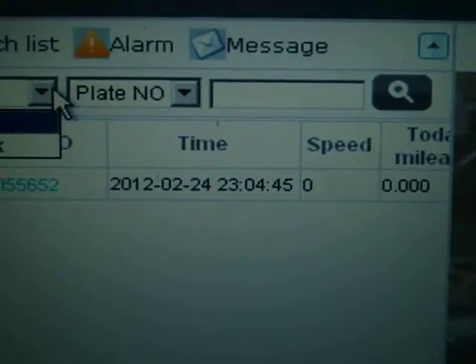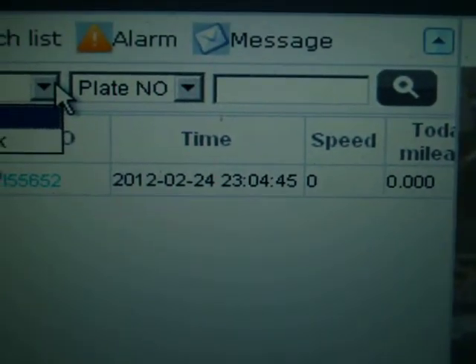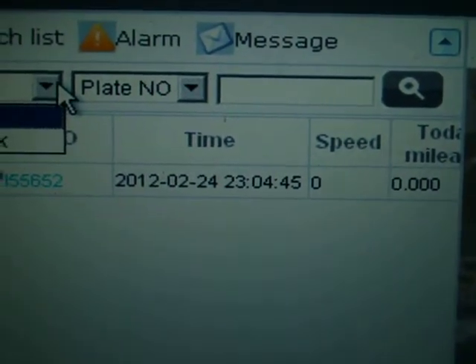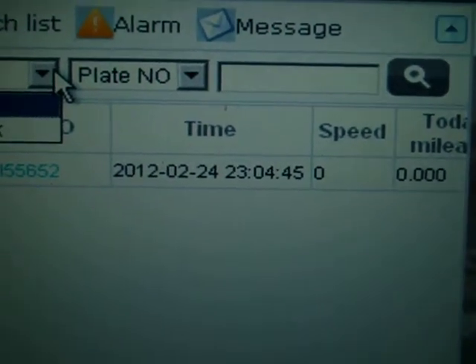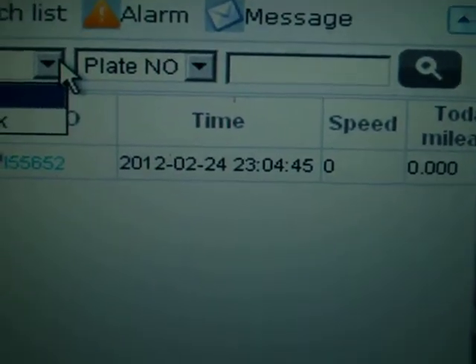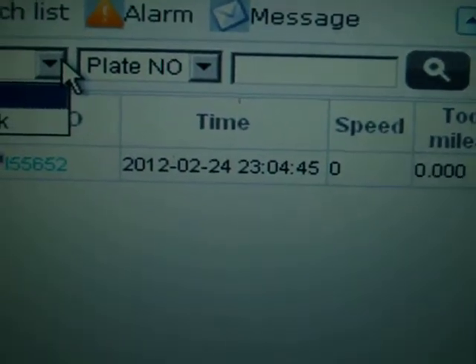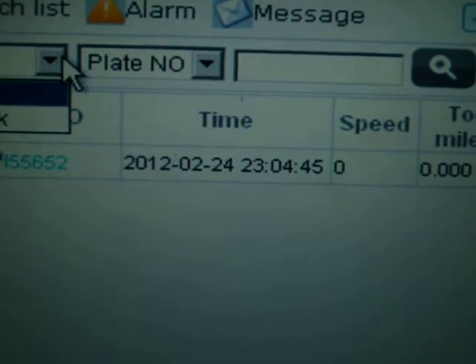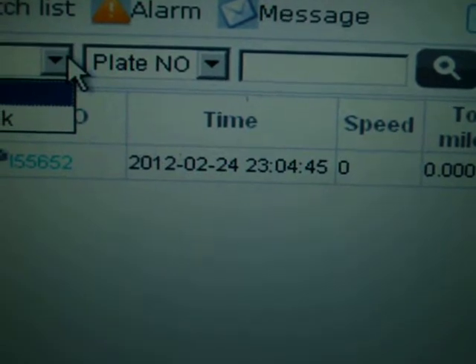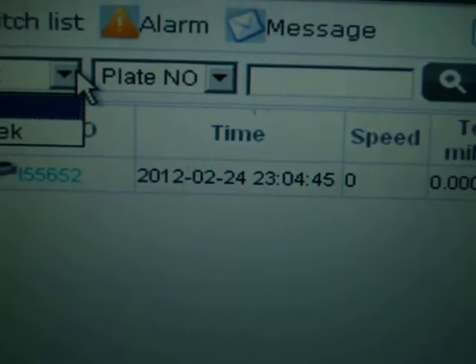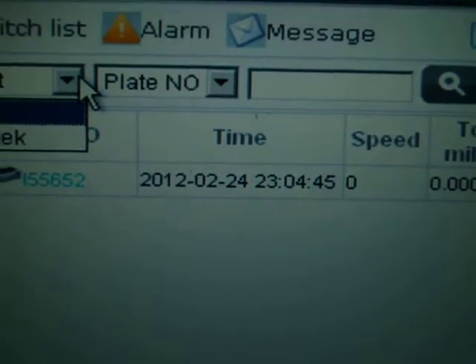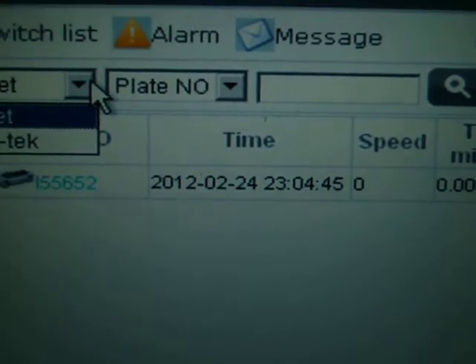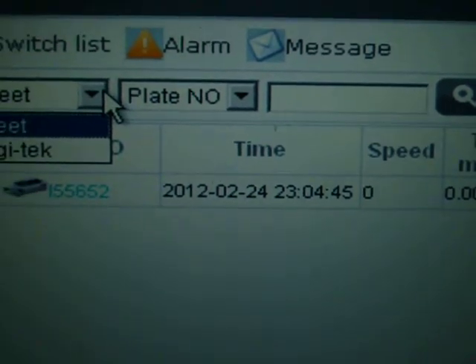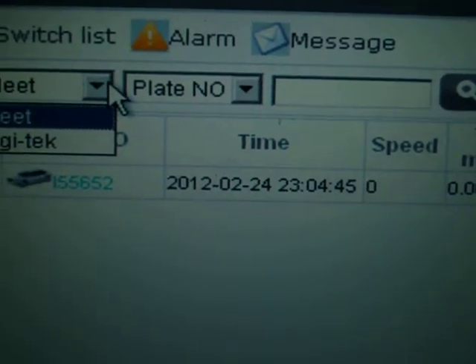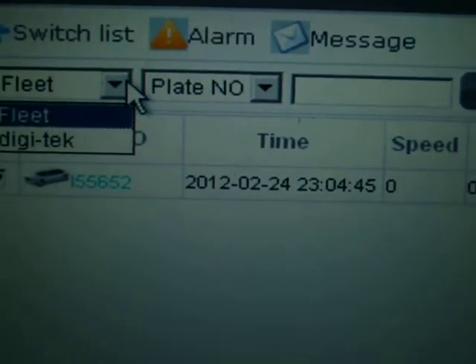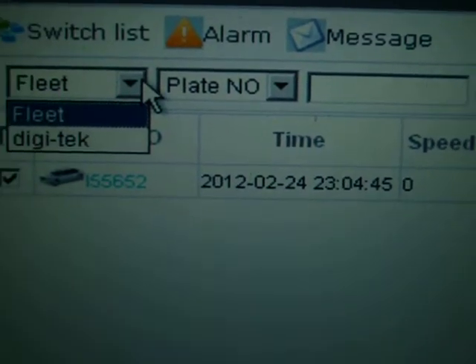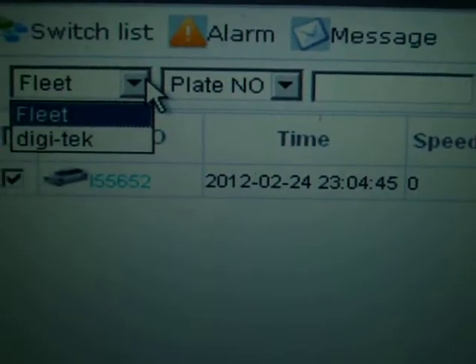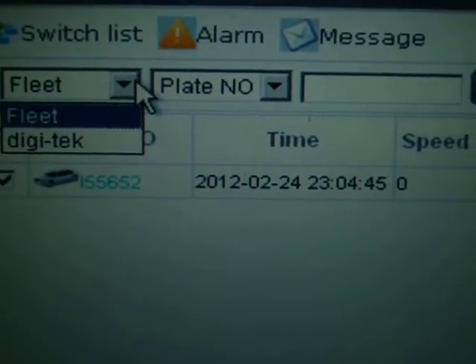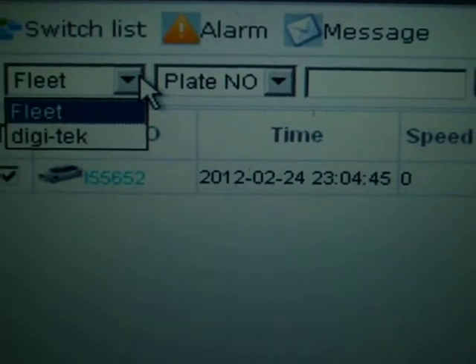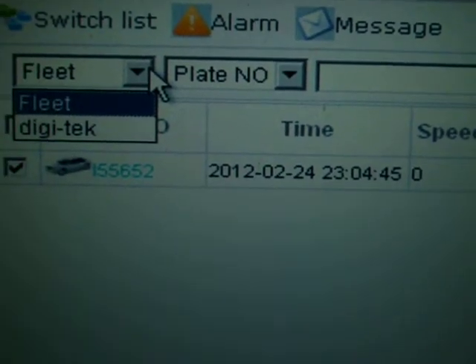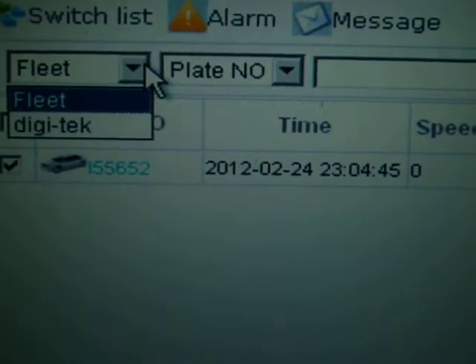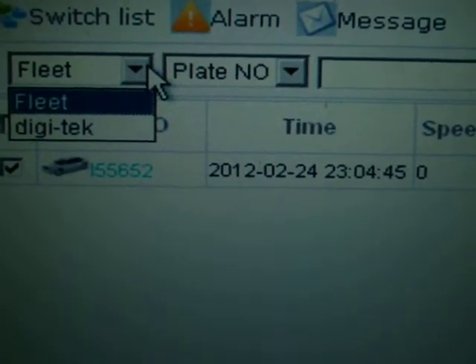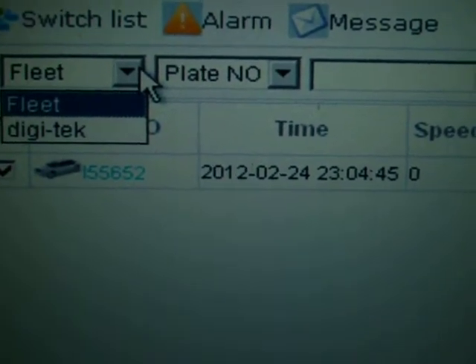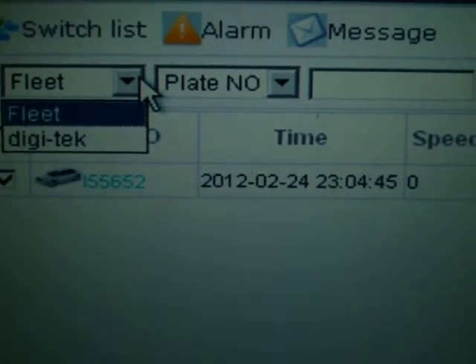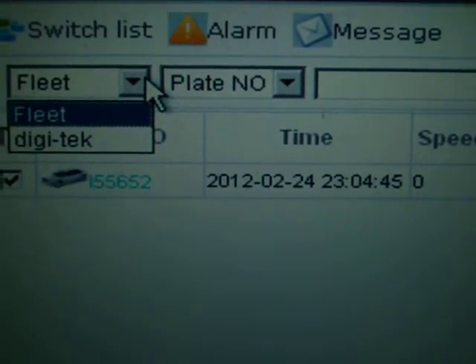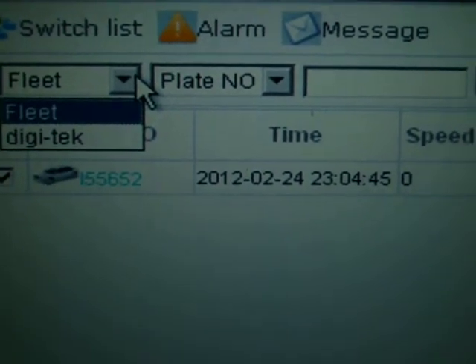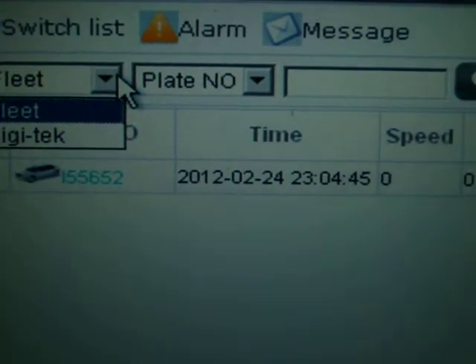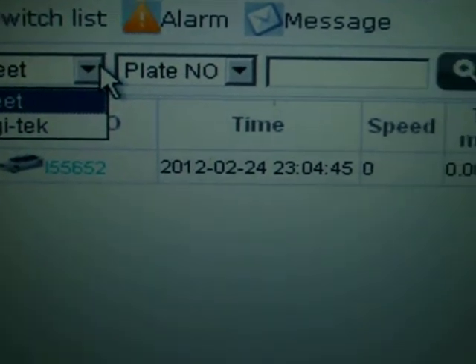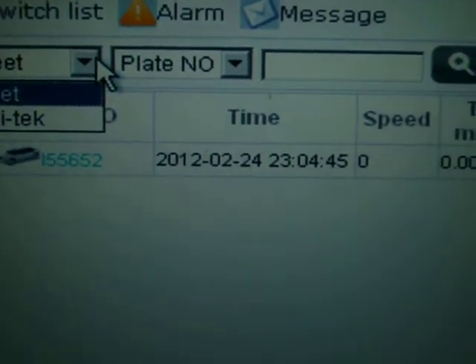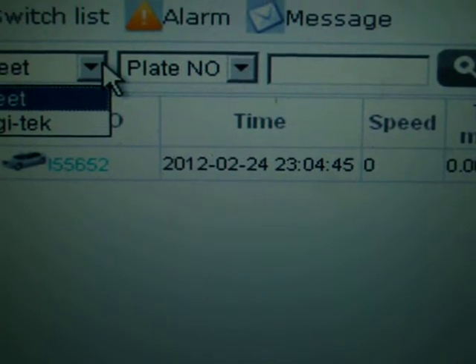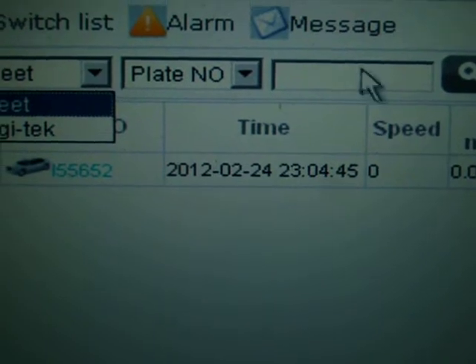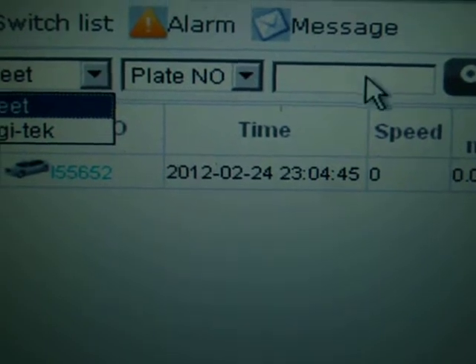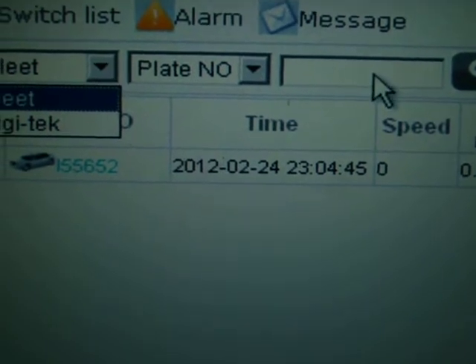I have the option of adding the user here: fleet, plate name, and search mode.